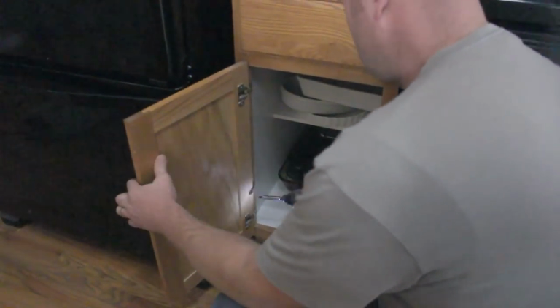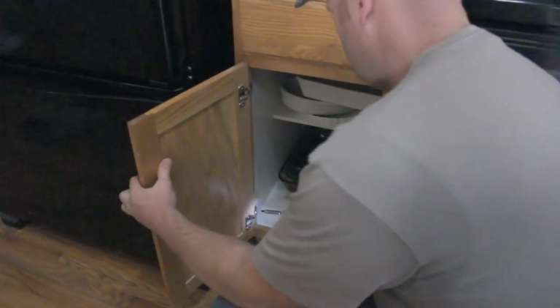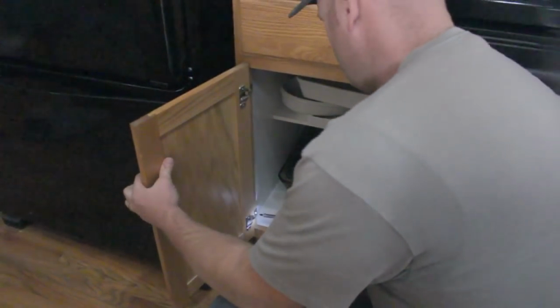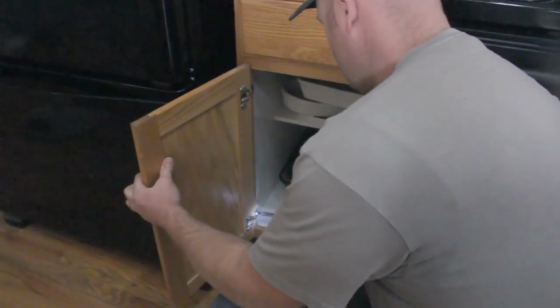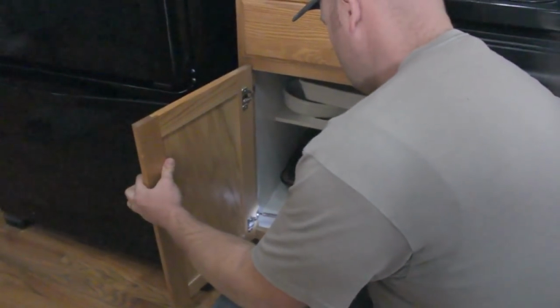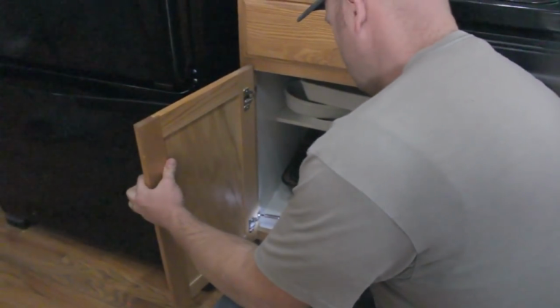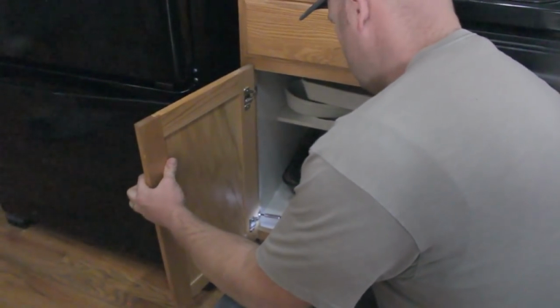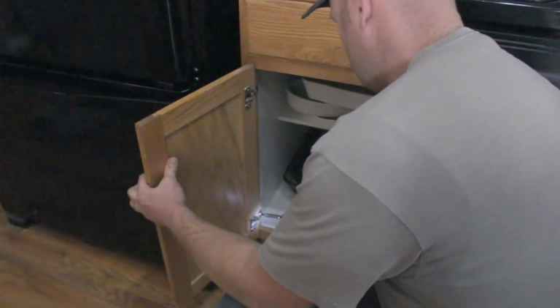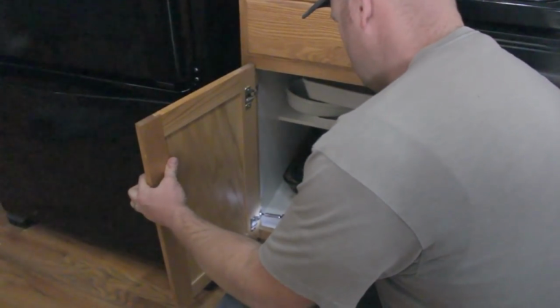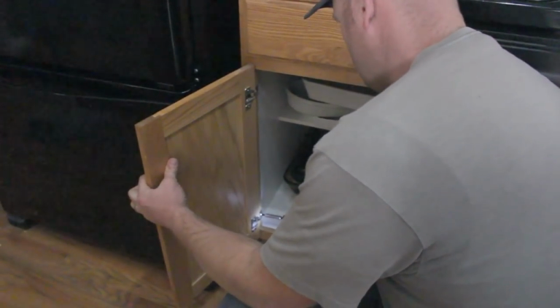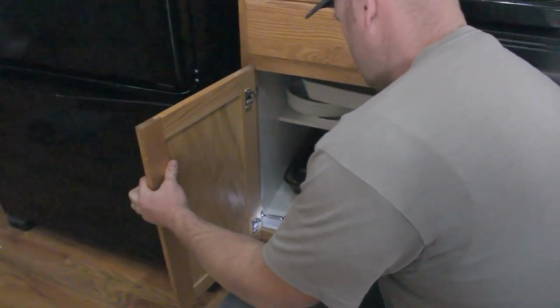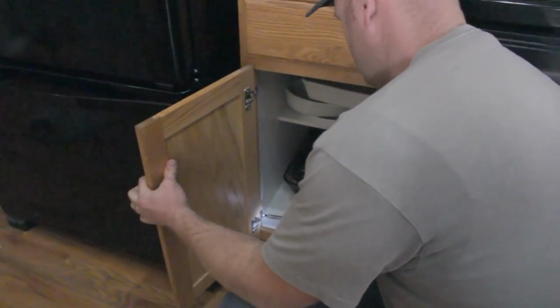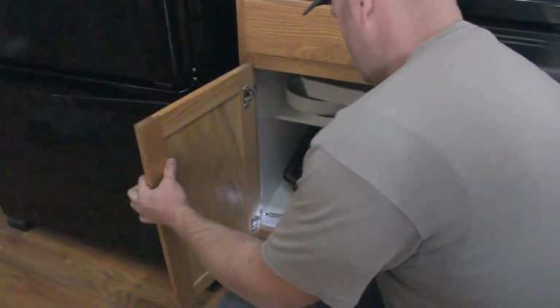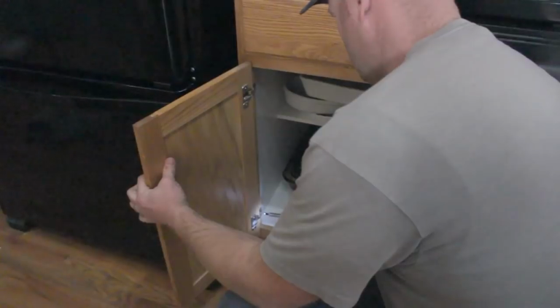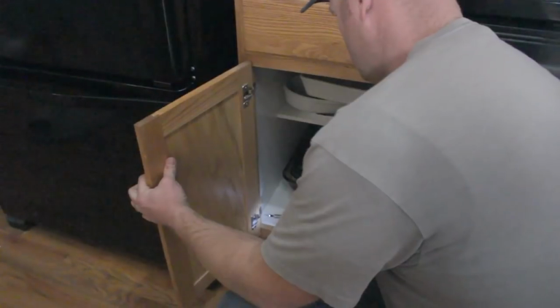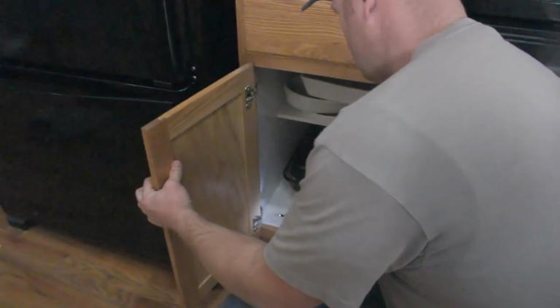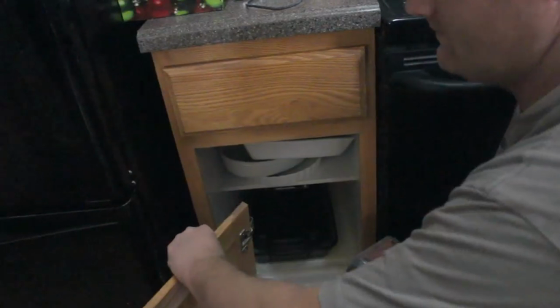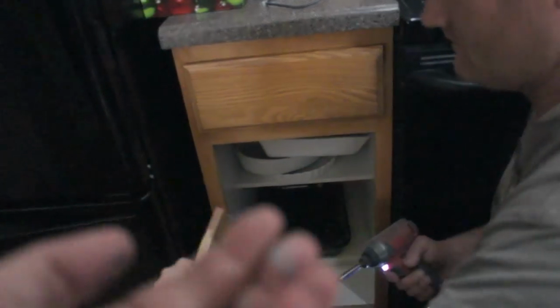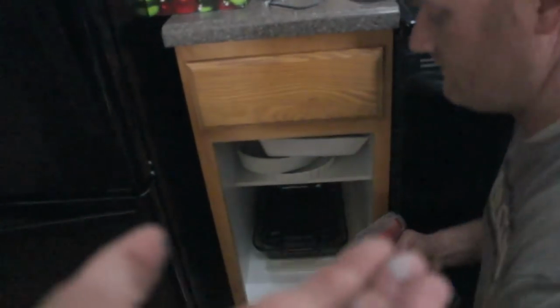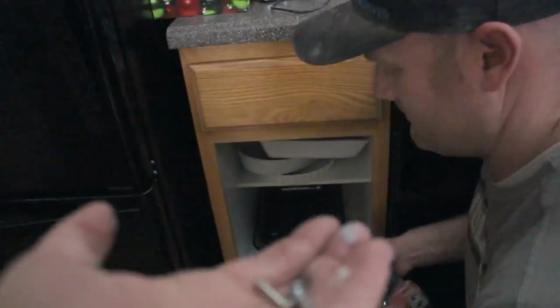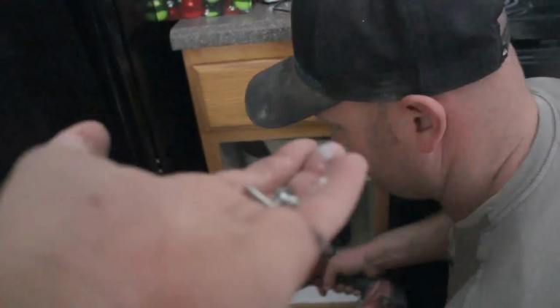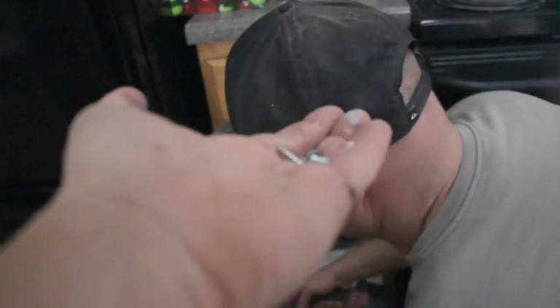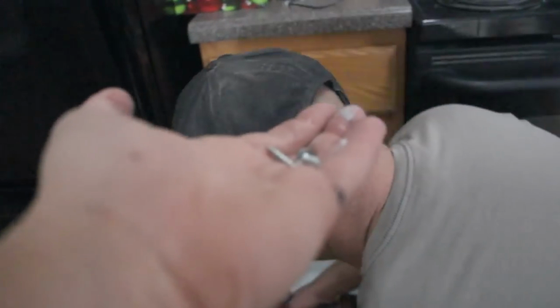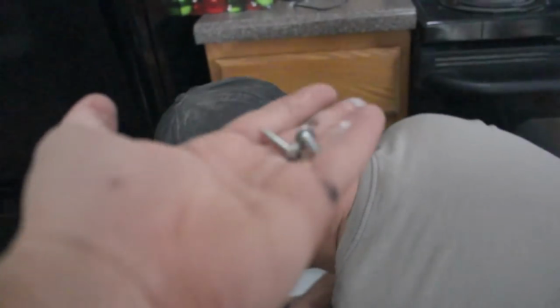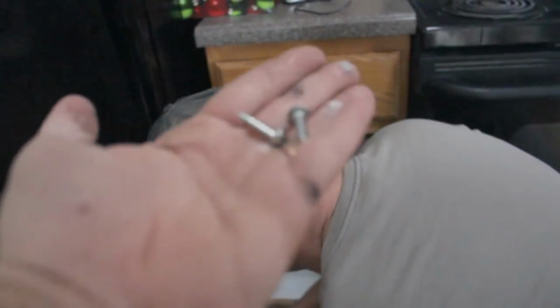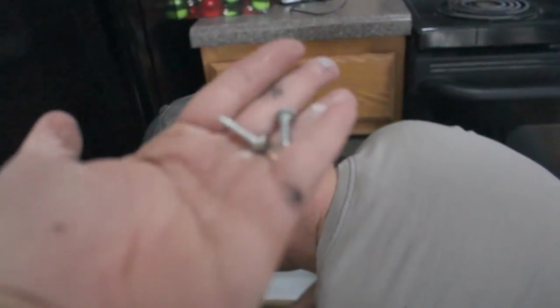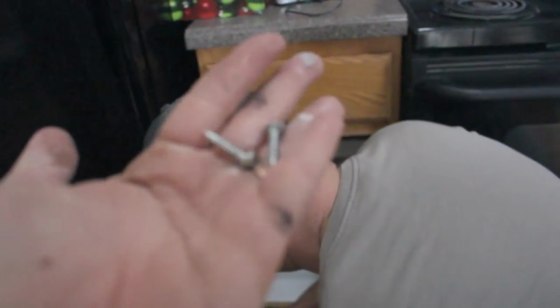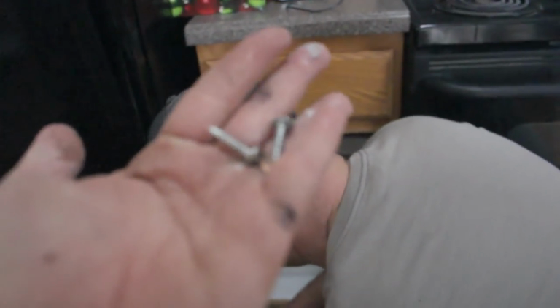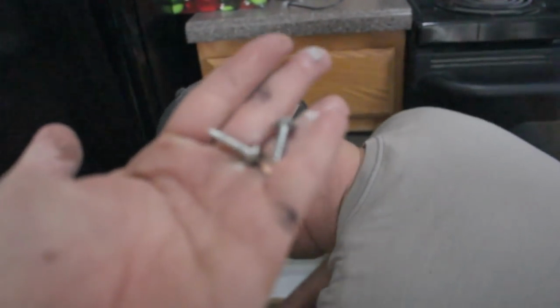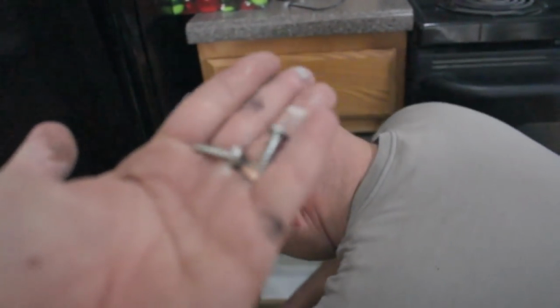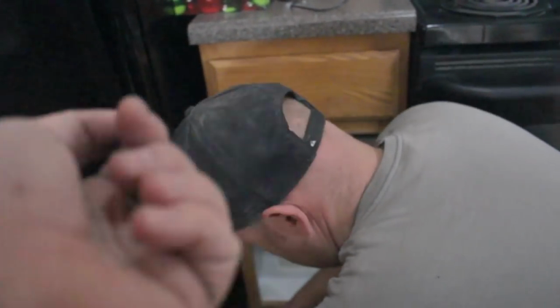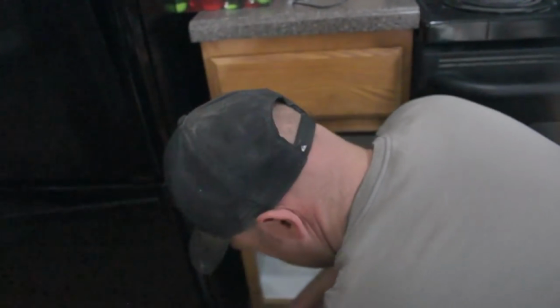Zeb's taking this off for me. Always put your hardware in a baggie so you don't lose them.